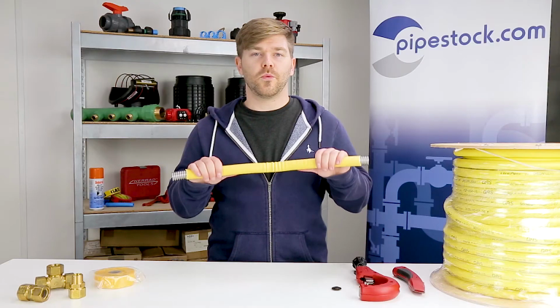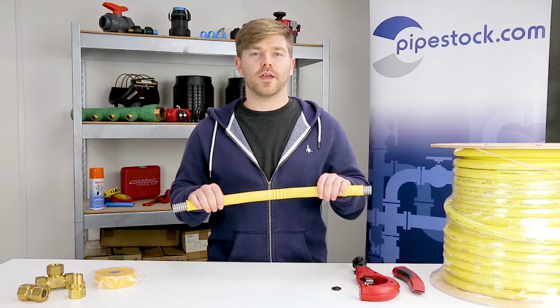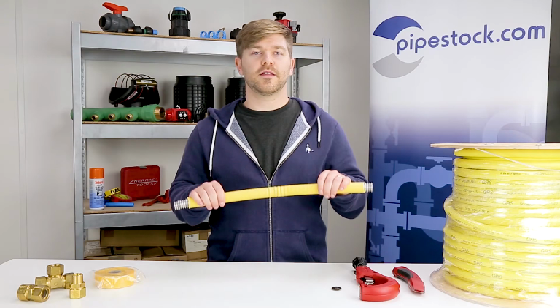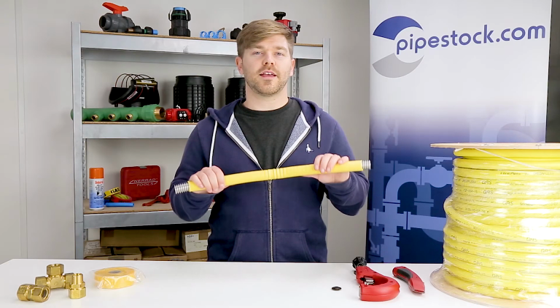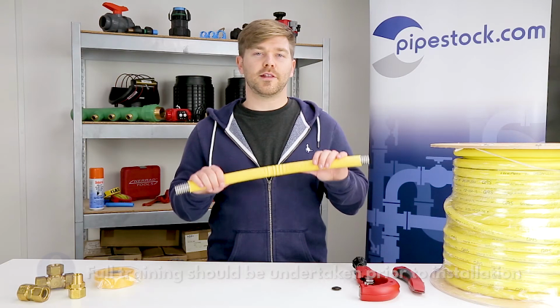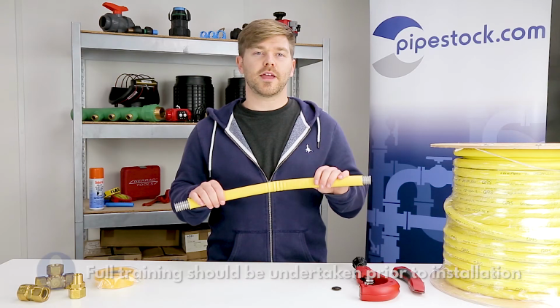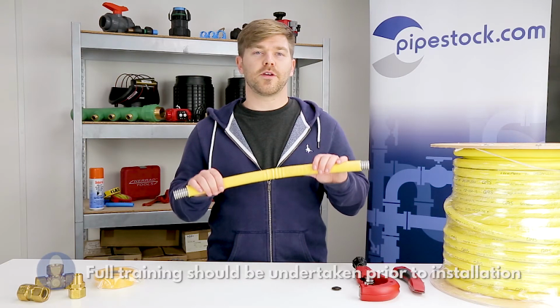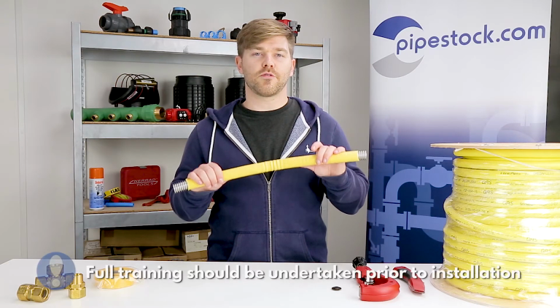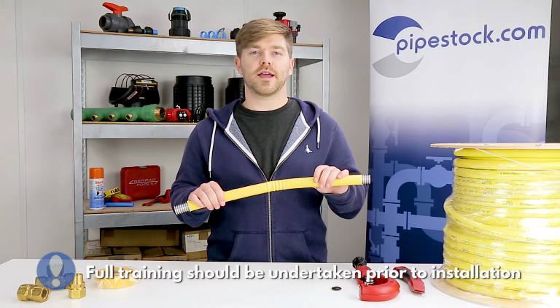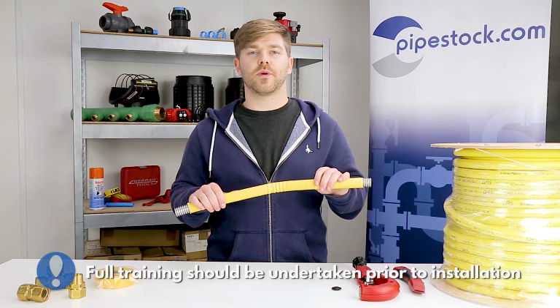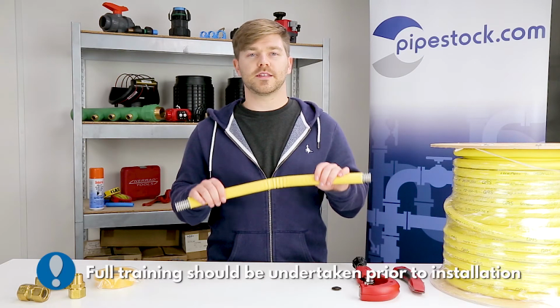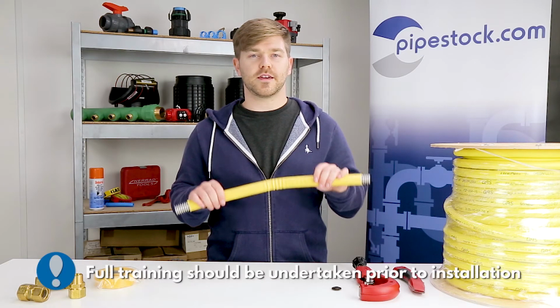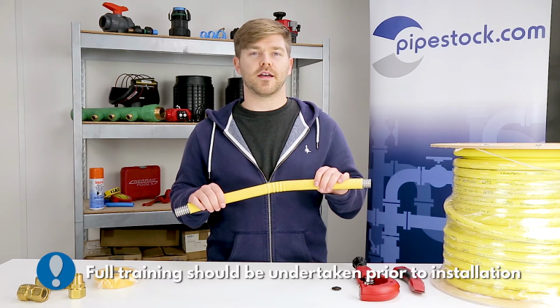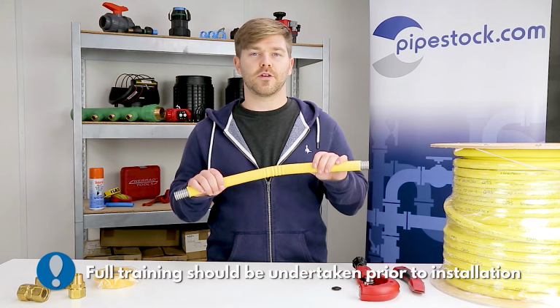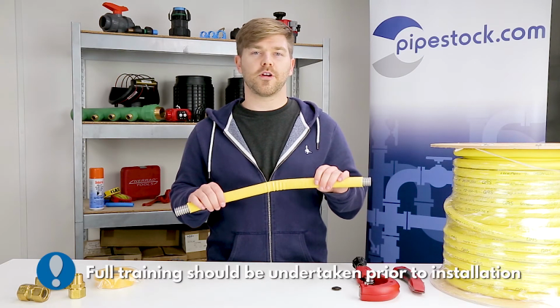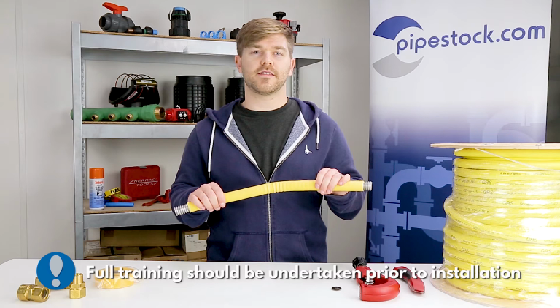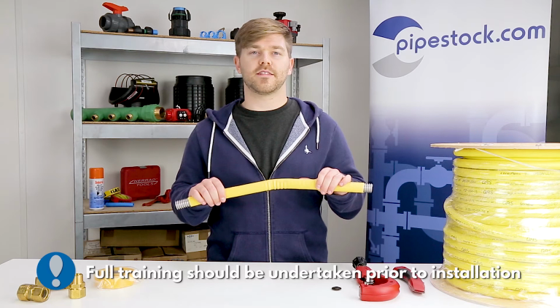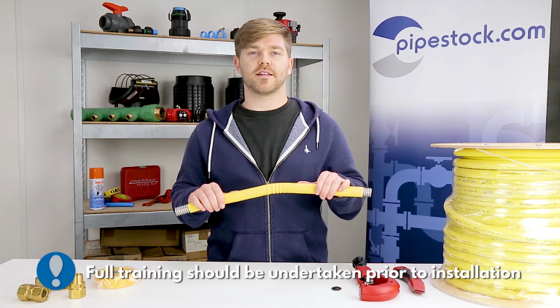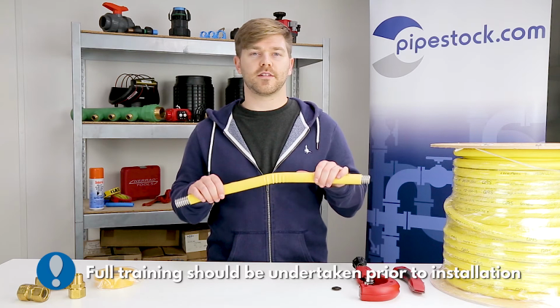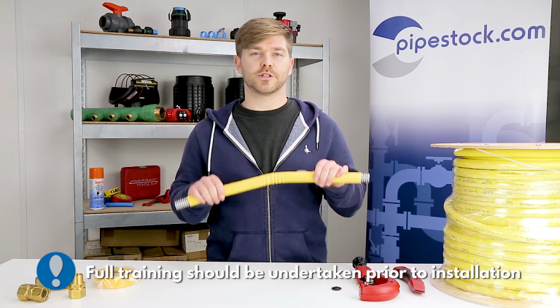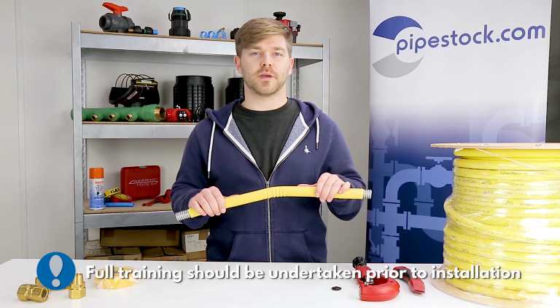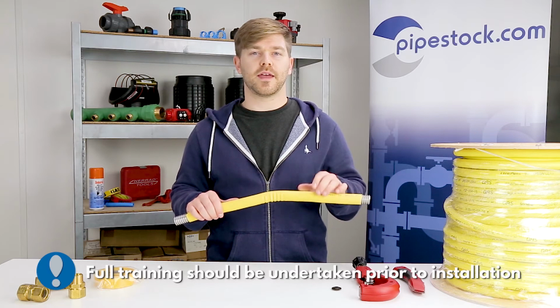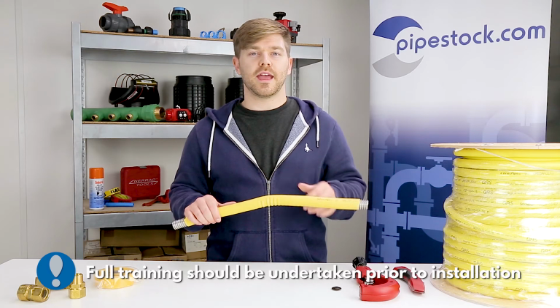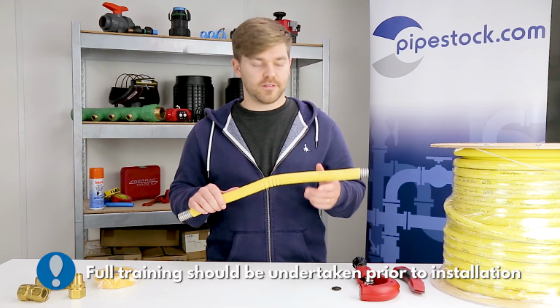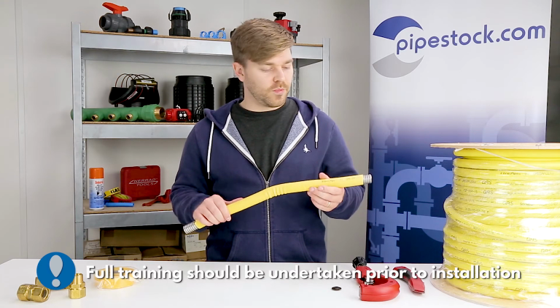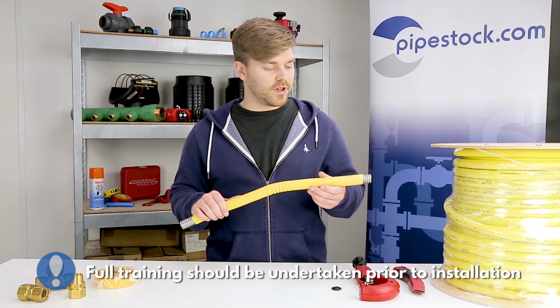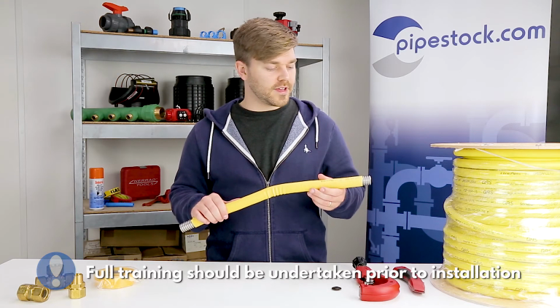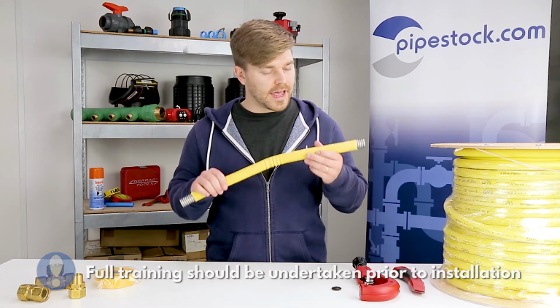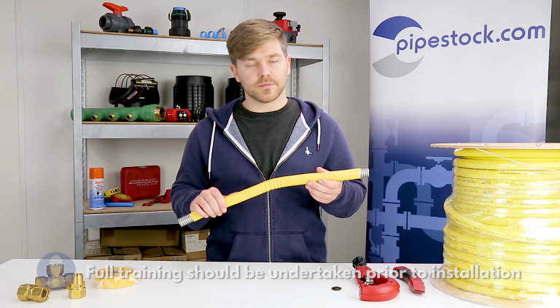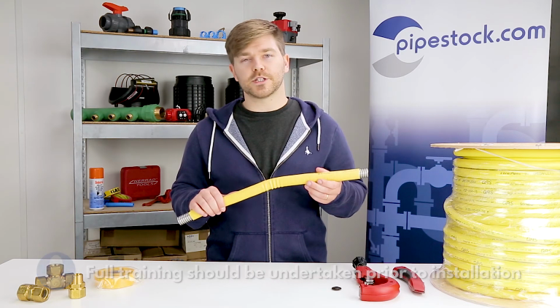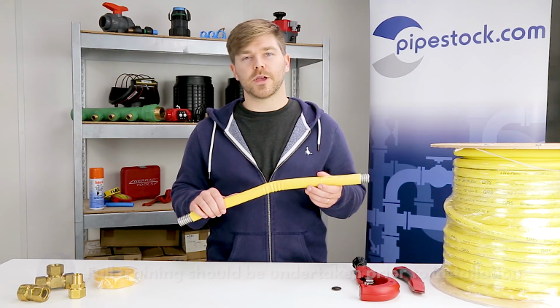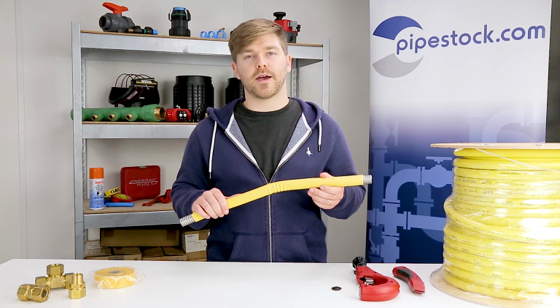We're going to take a look at the correct way to cut corrugated stainless steel tubing. It's super easy, and I'm going to show you how.